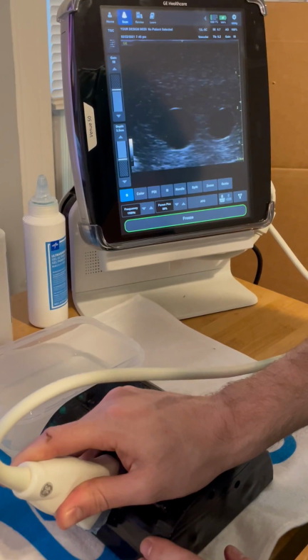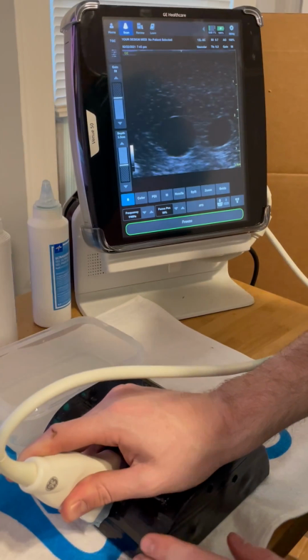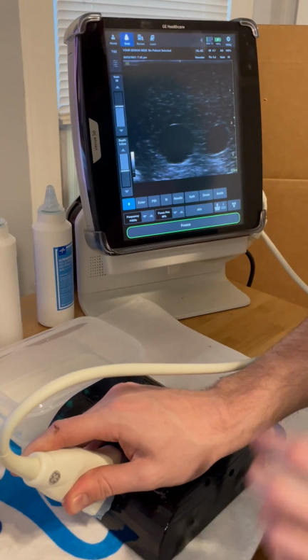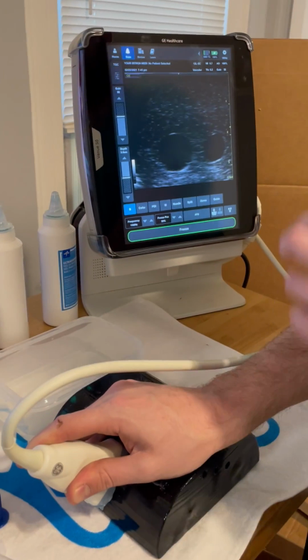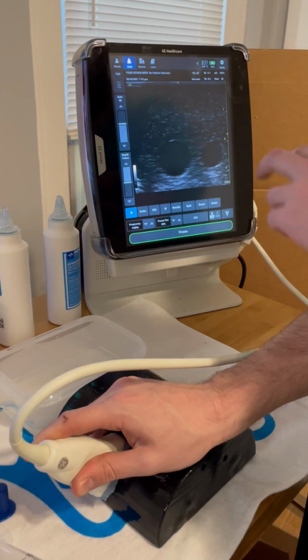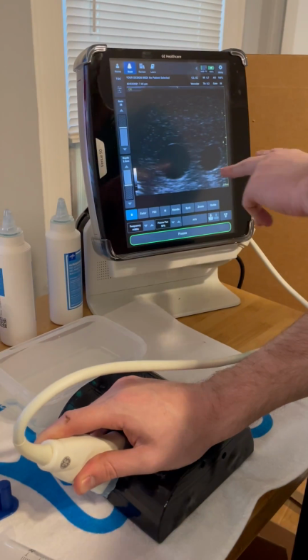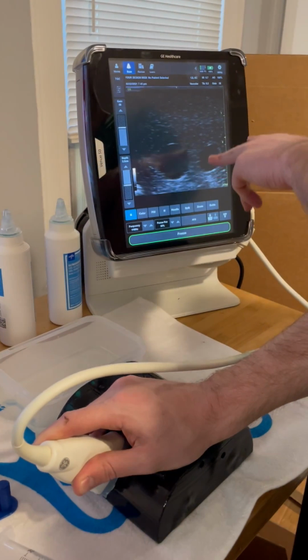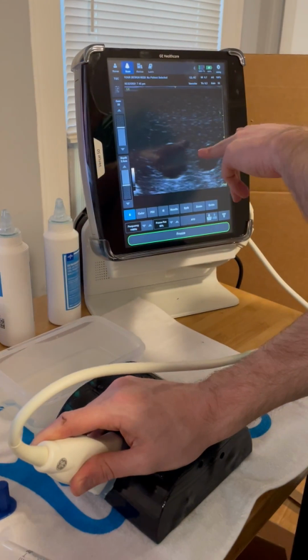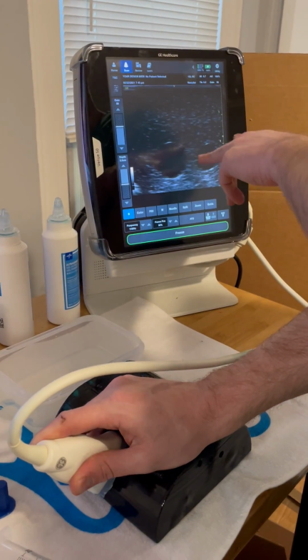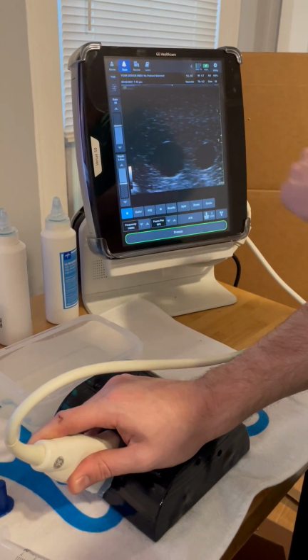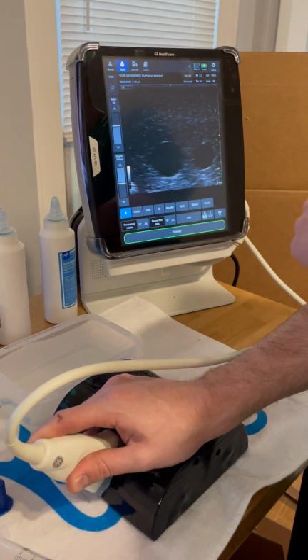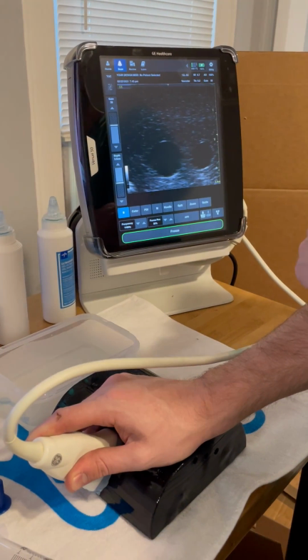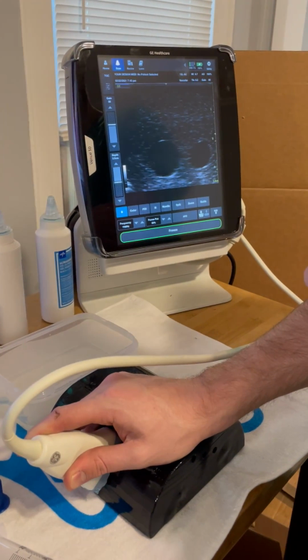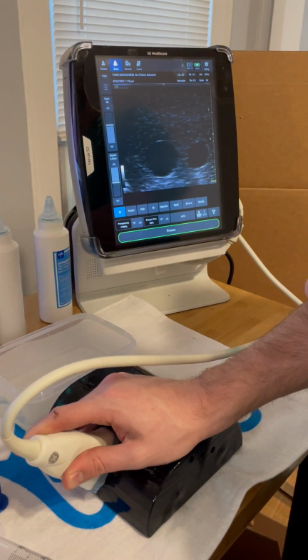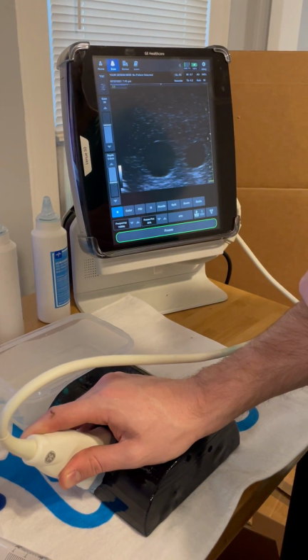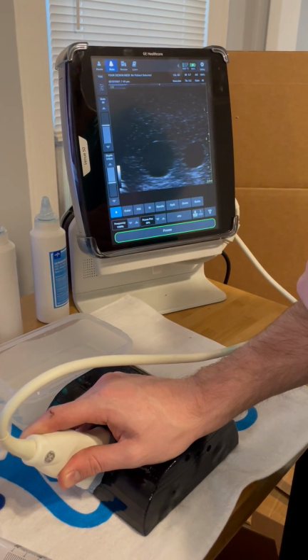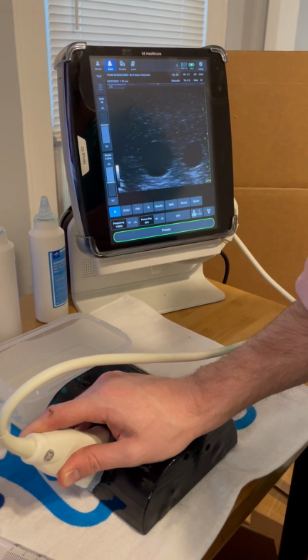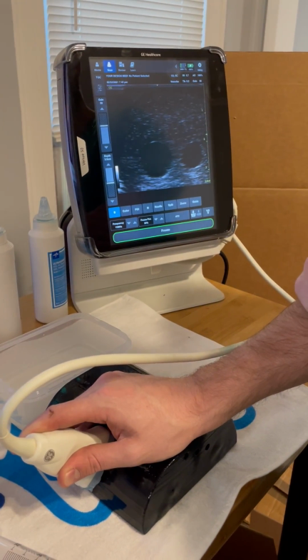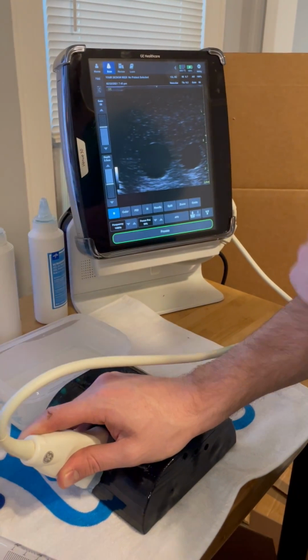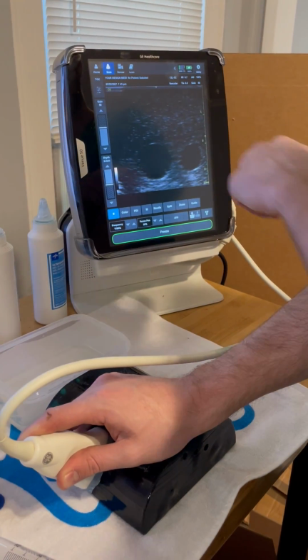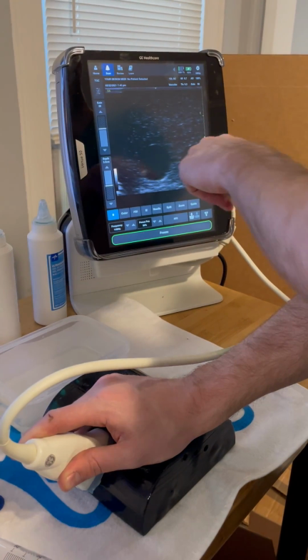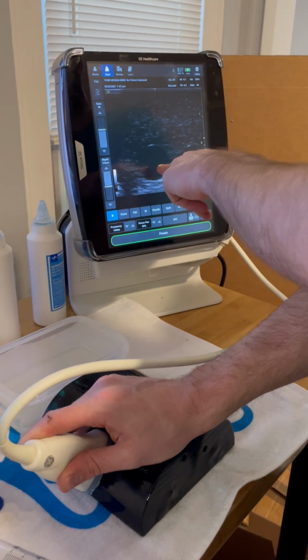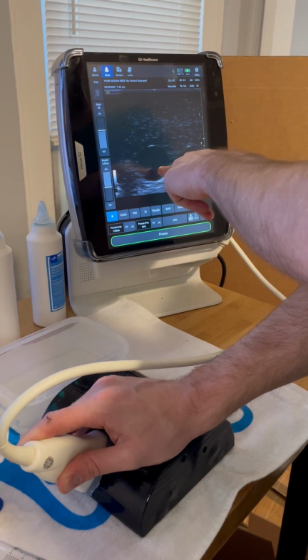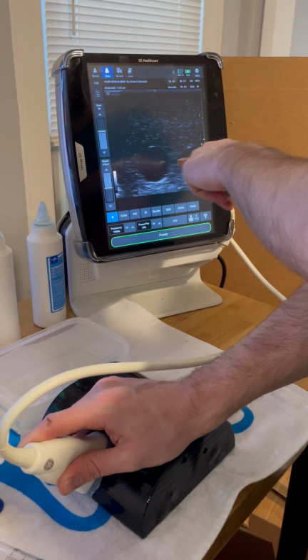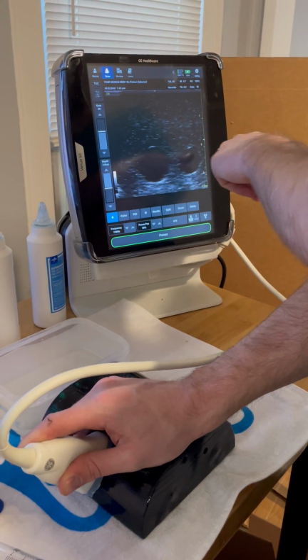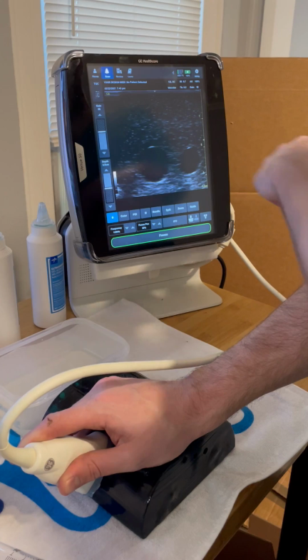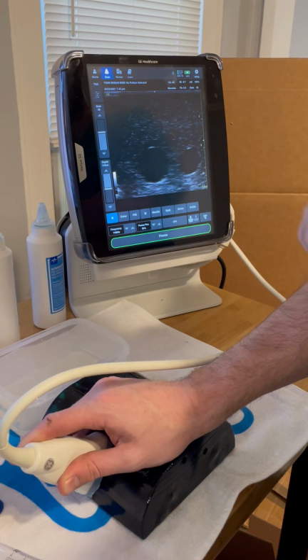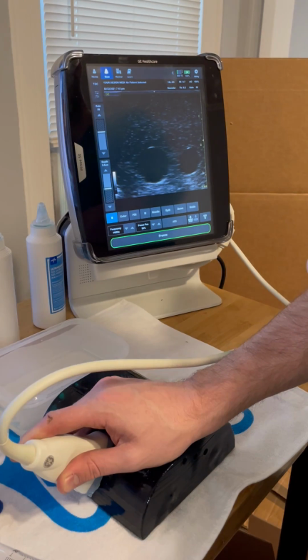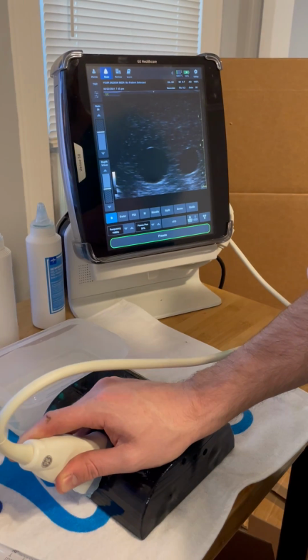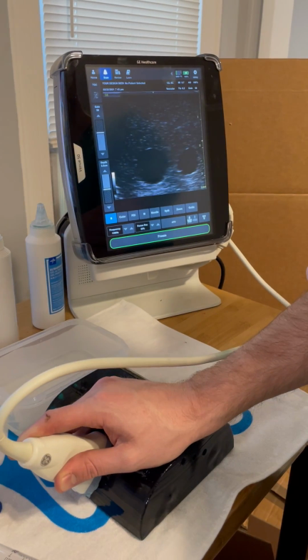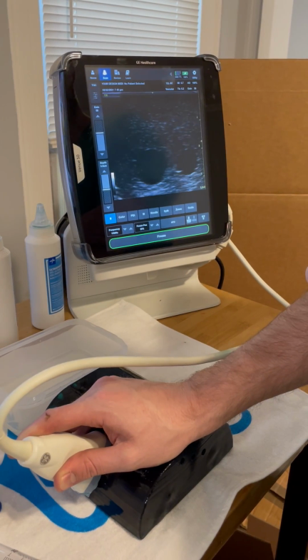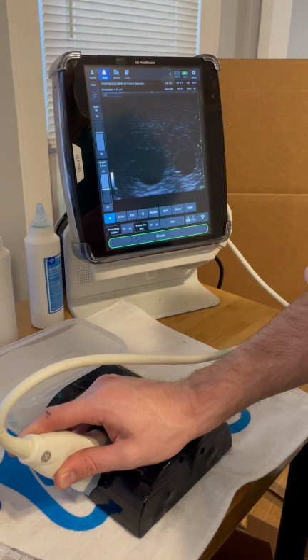On the Phantom, you'll find that there are two vessels that are closely paired together — one representing a vein, one representing an artery.